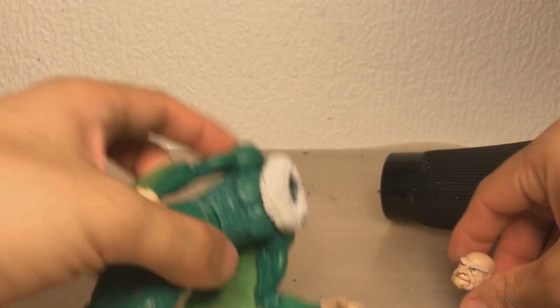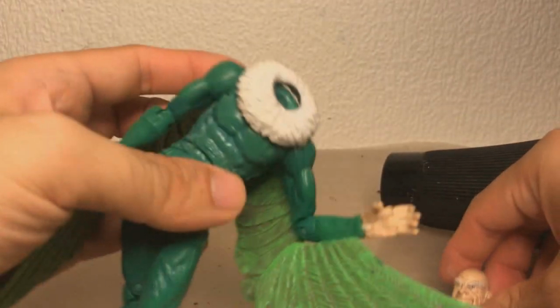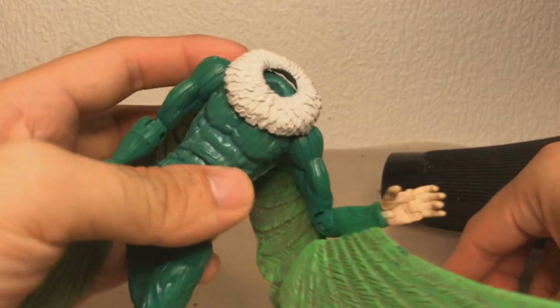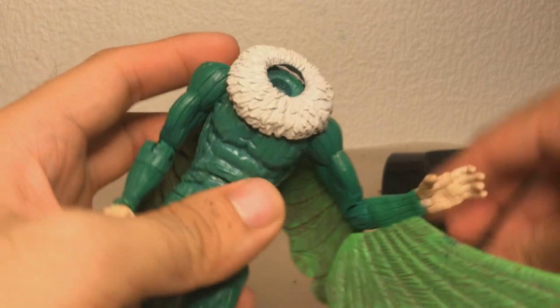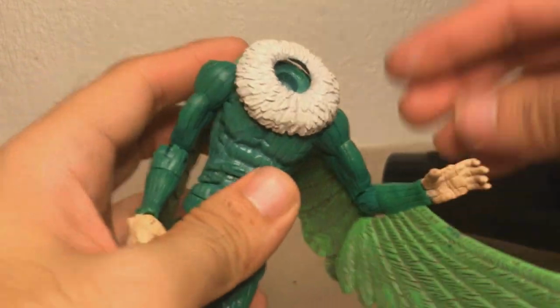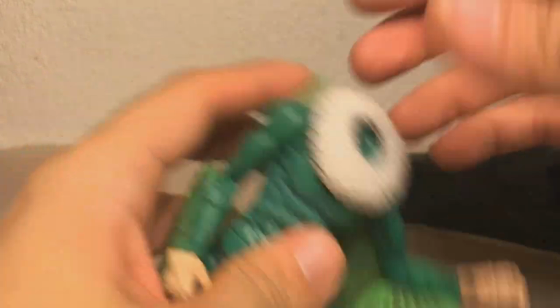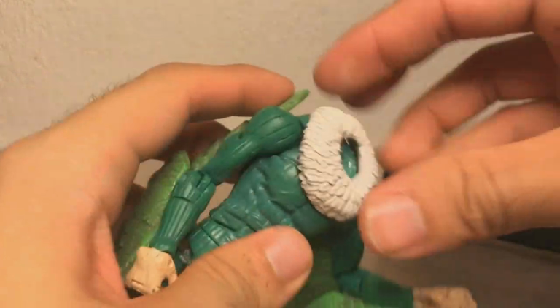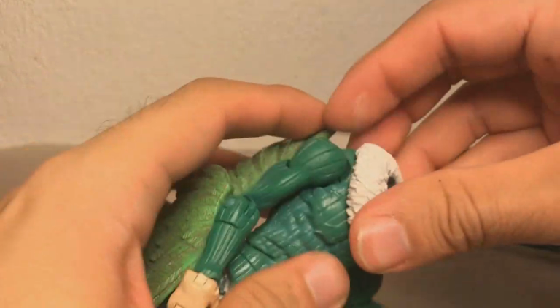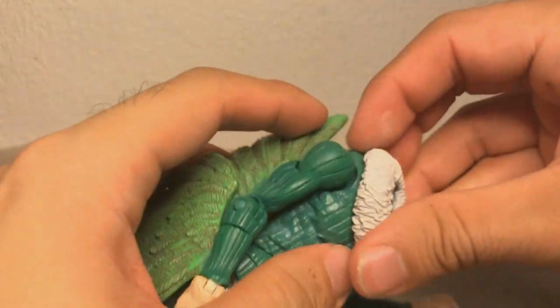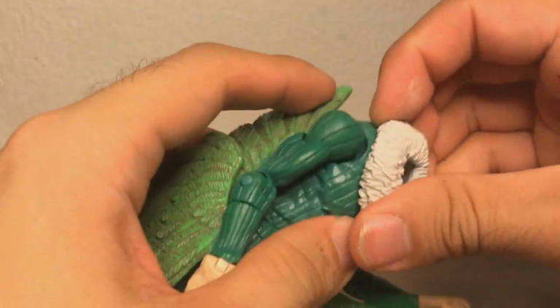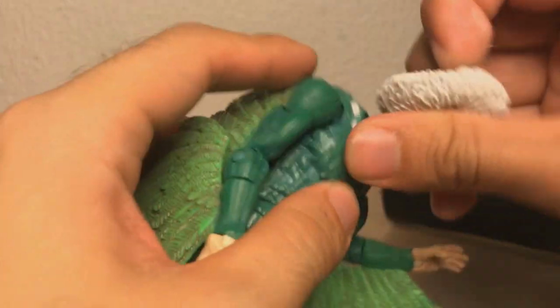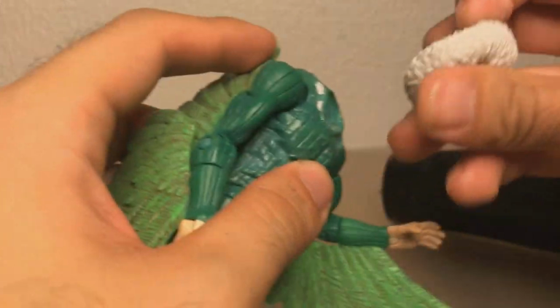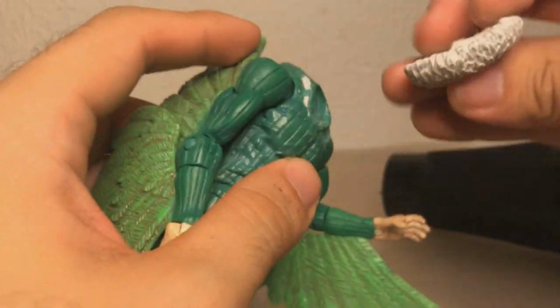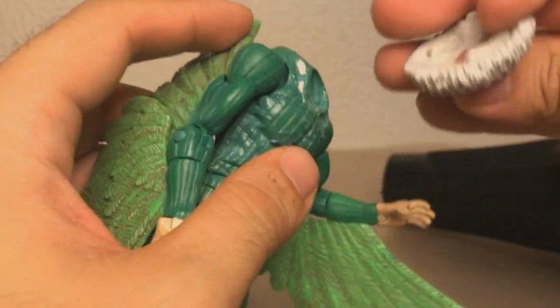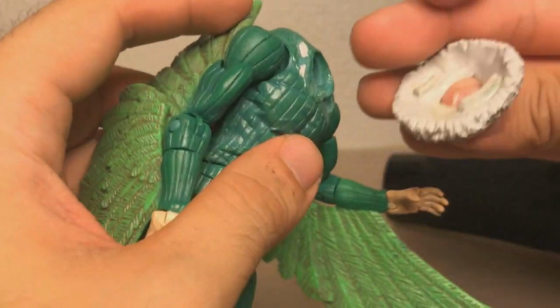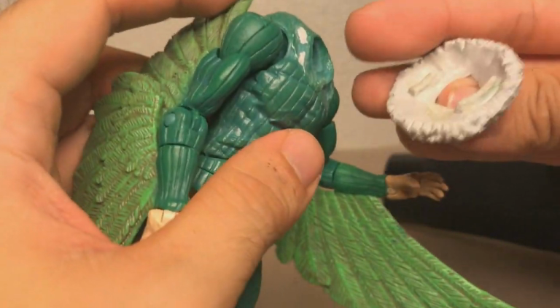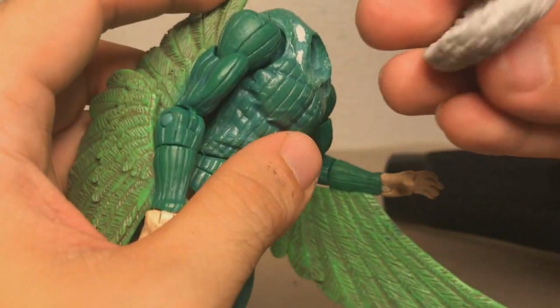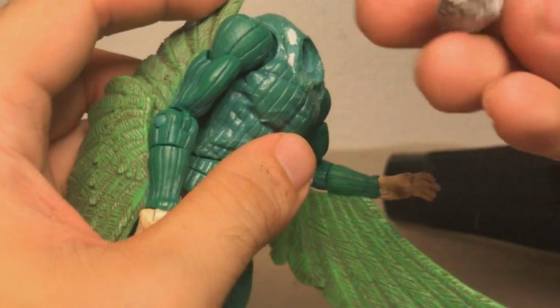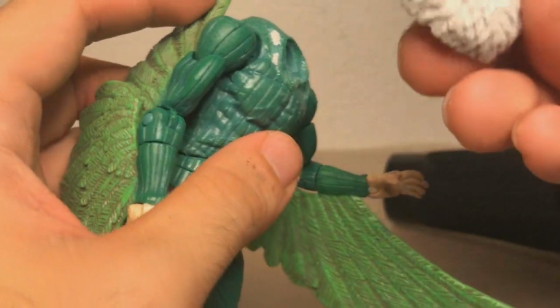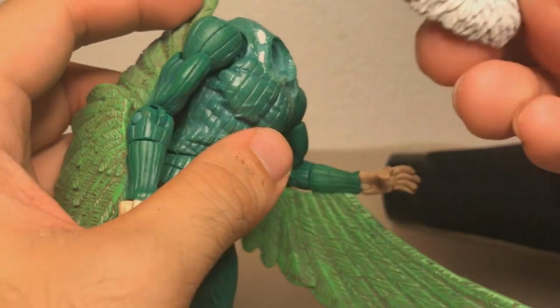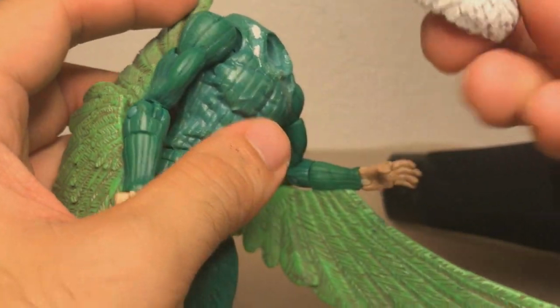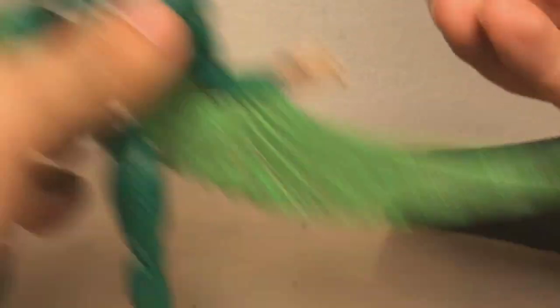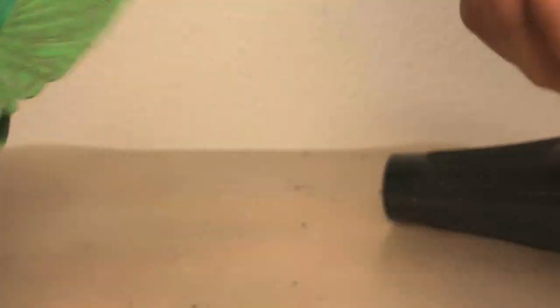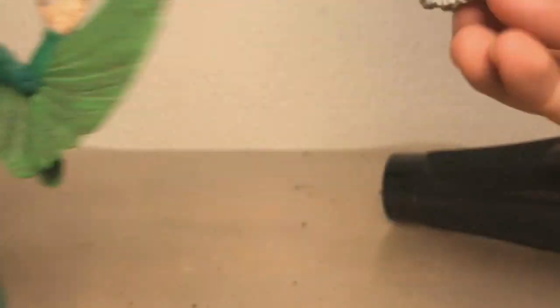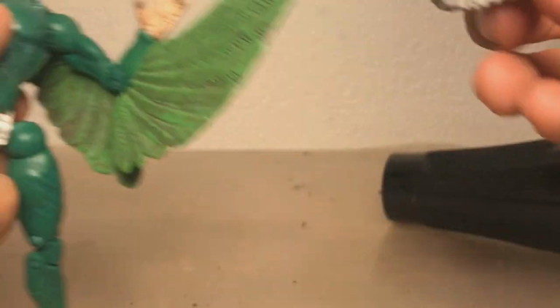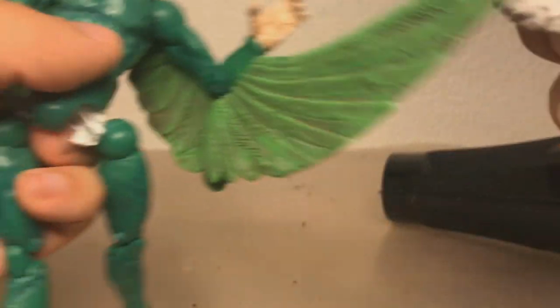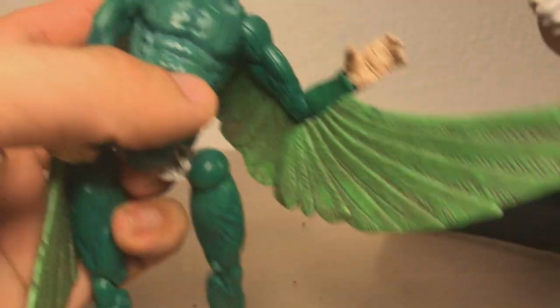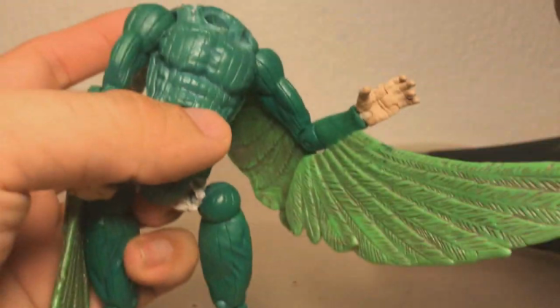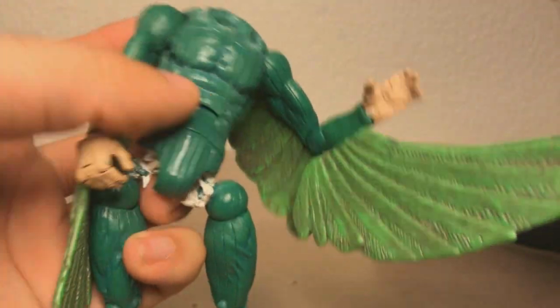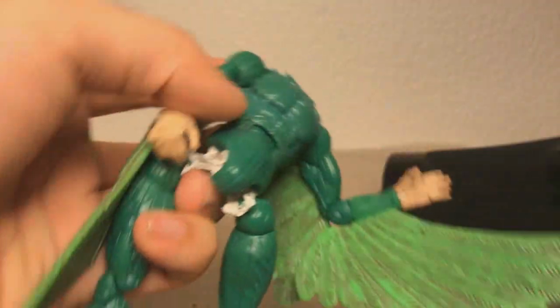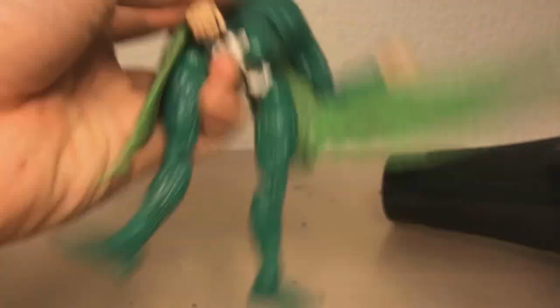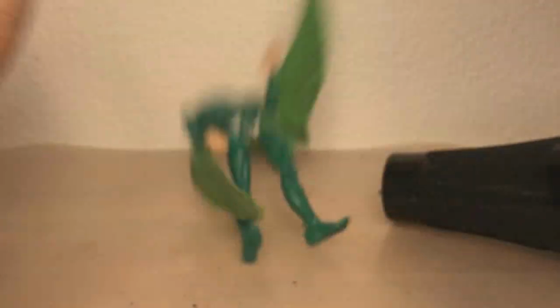As for this collar, can I take that? Yeah, the glue softened up, so I can just take it off.